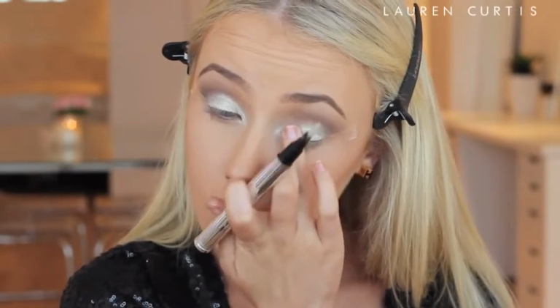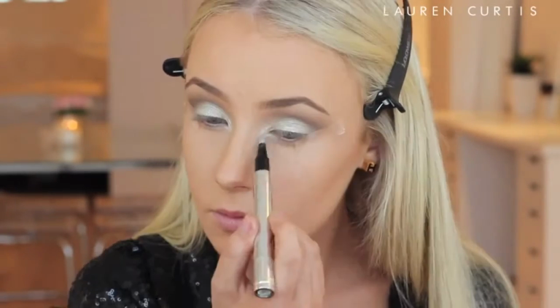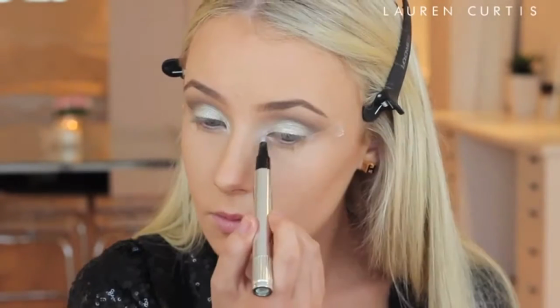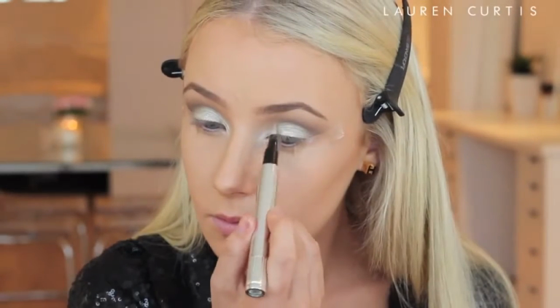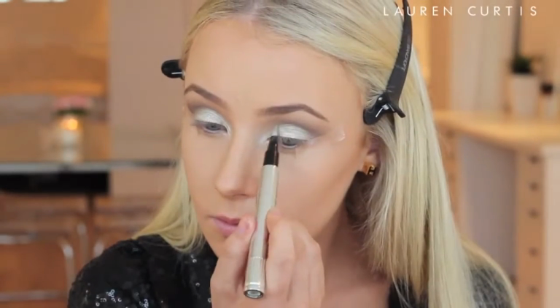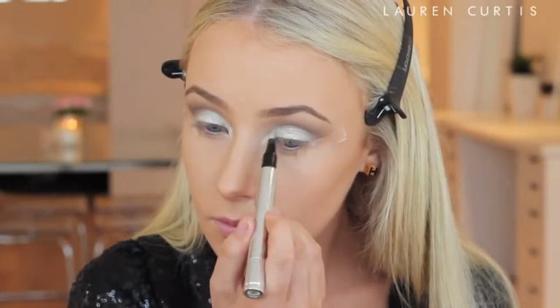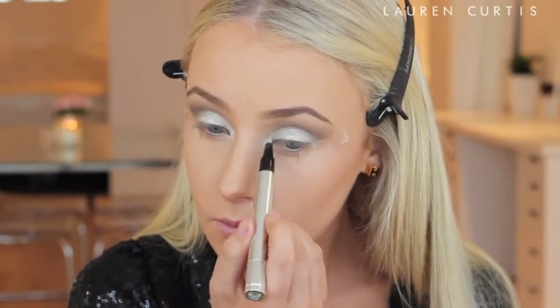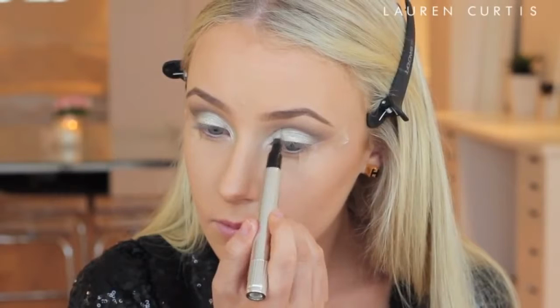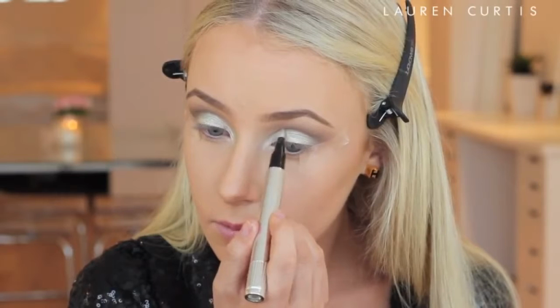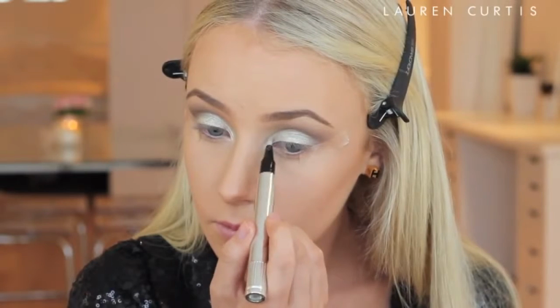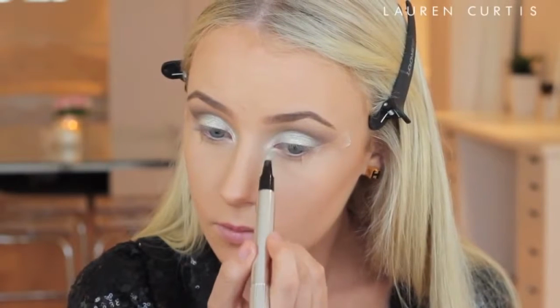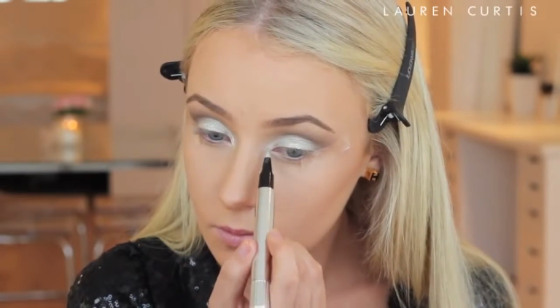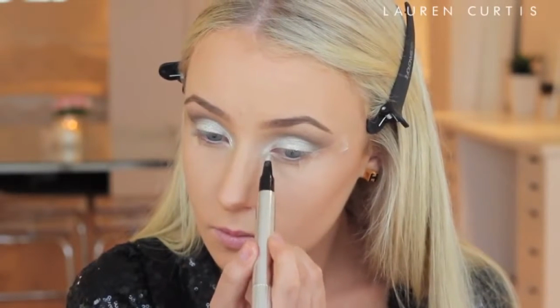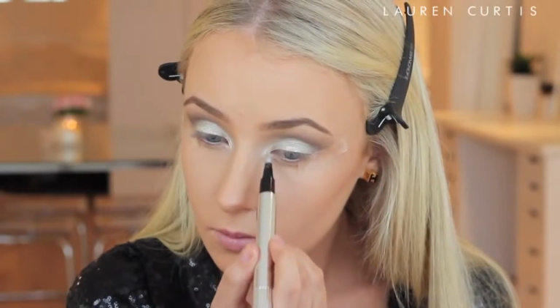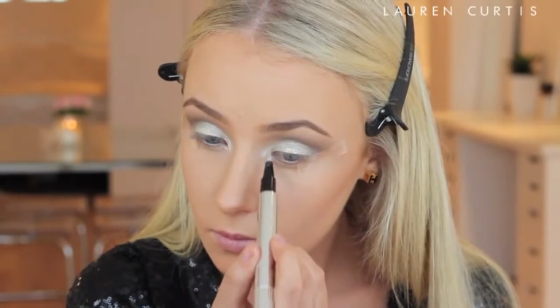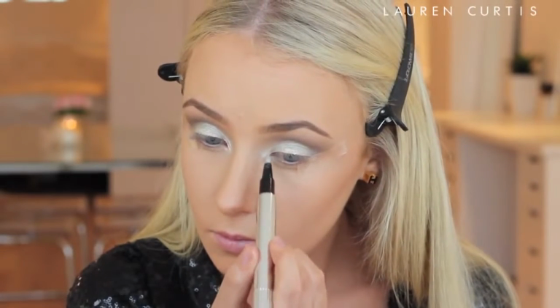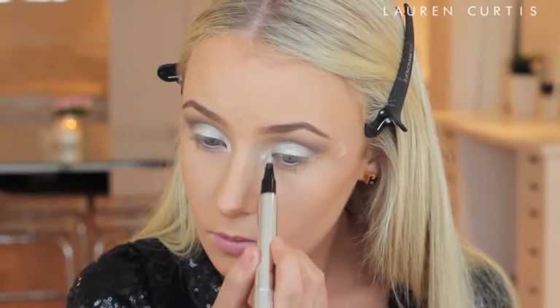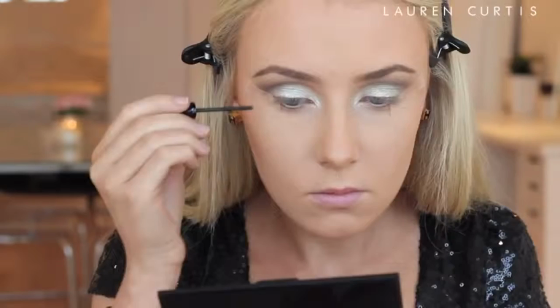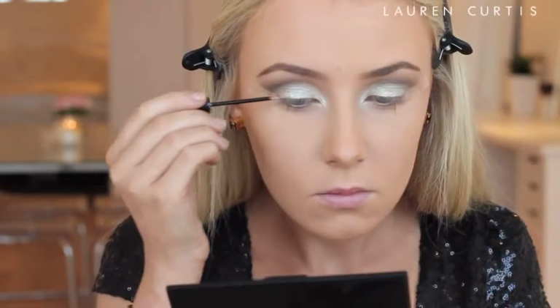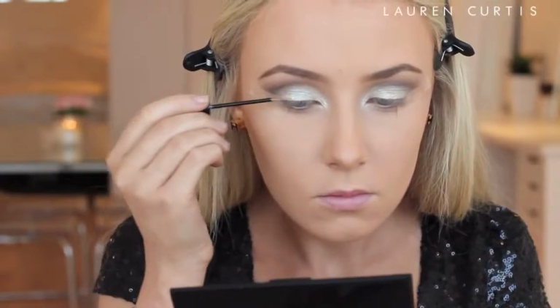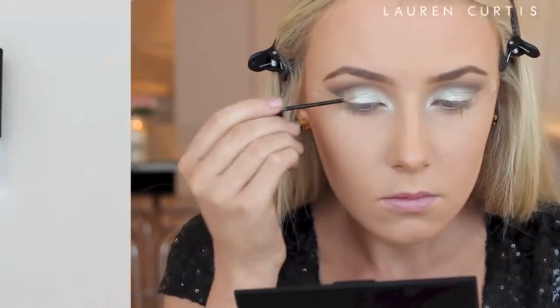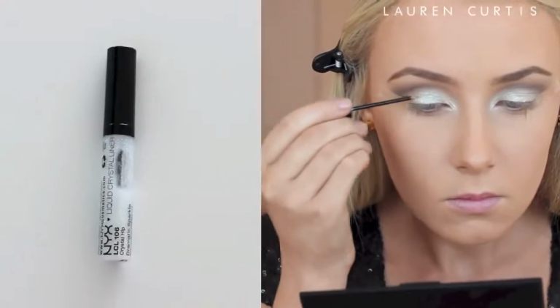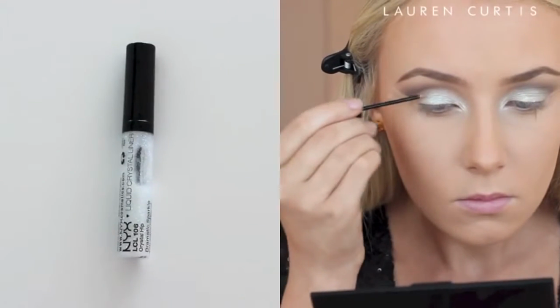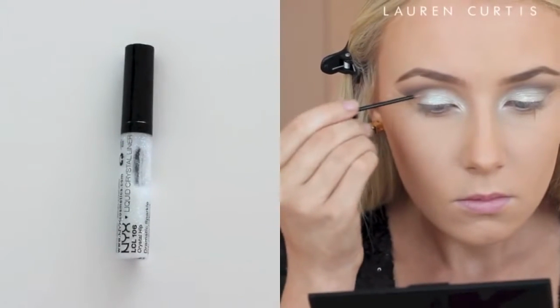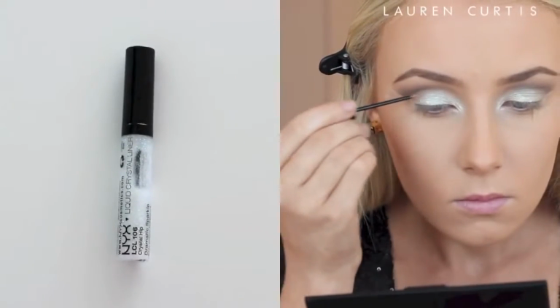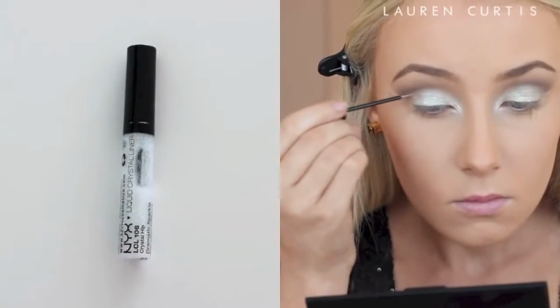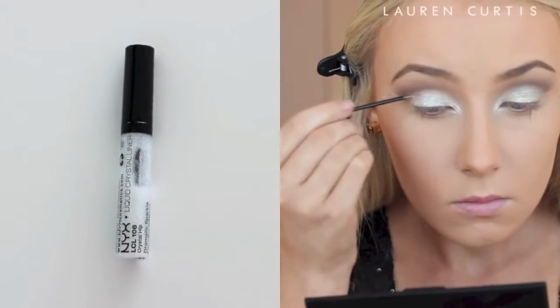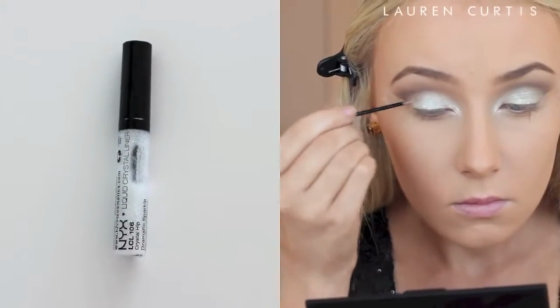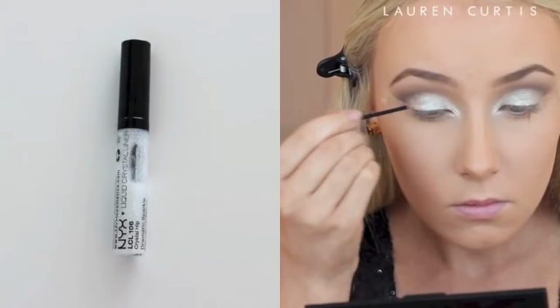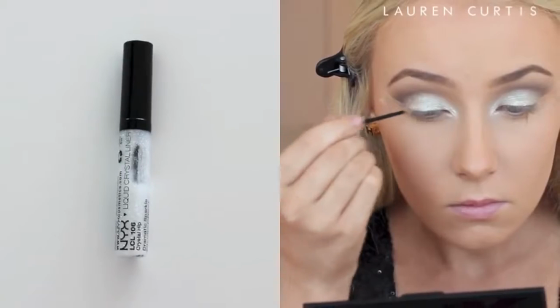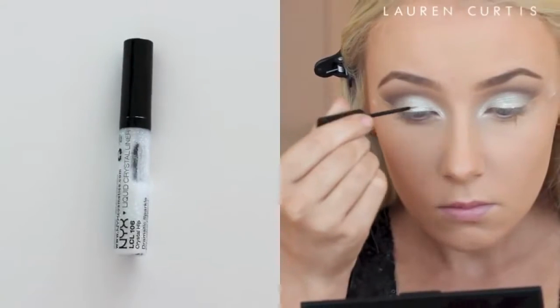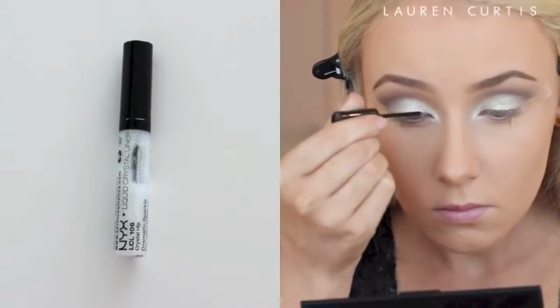So if you have a silver eyeshadow, this might work just as well, but this one is crease proof and it is very, very pigmented, so it is great.